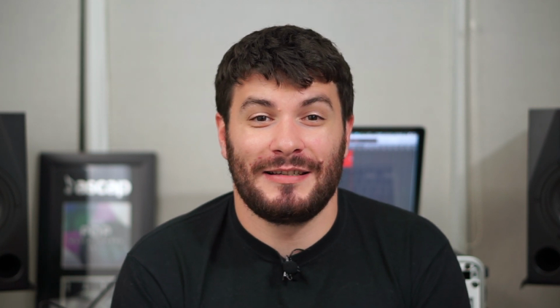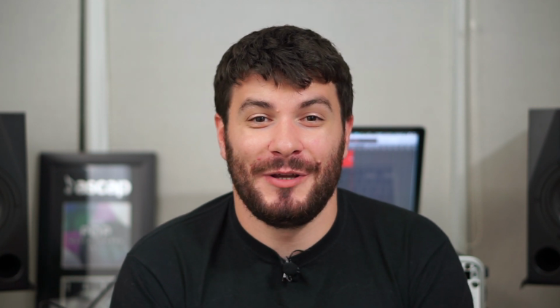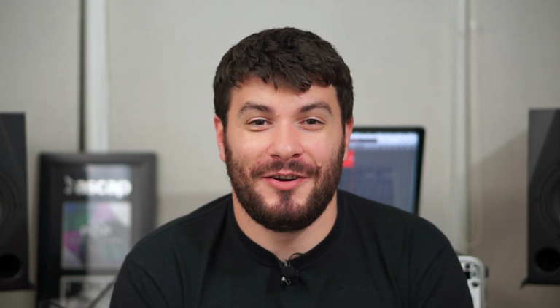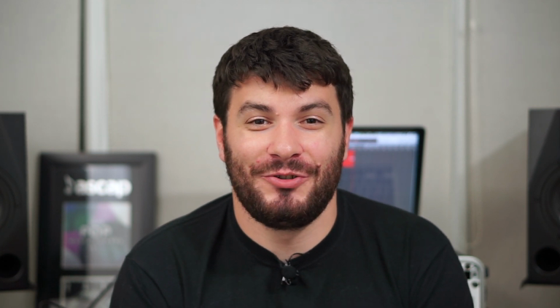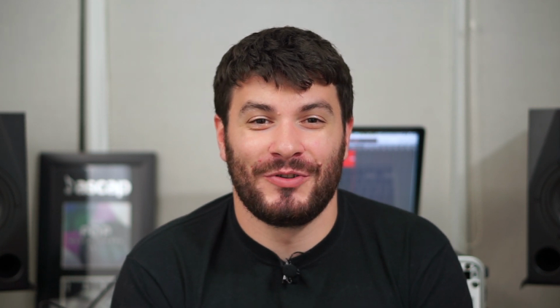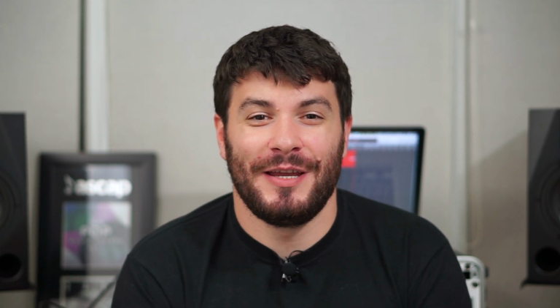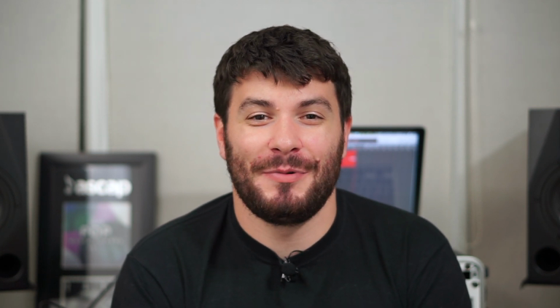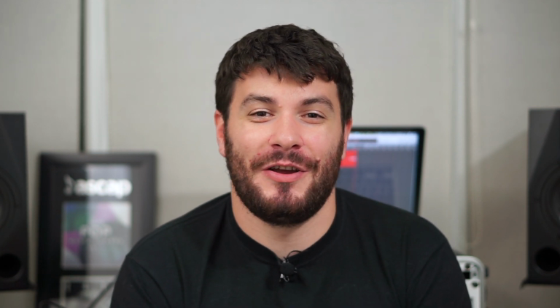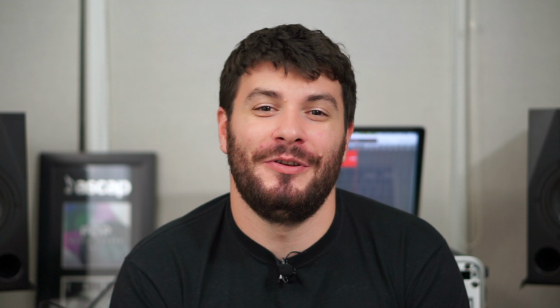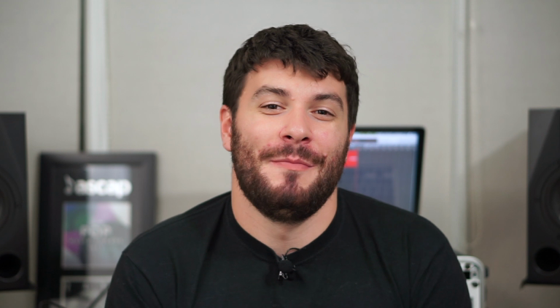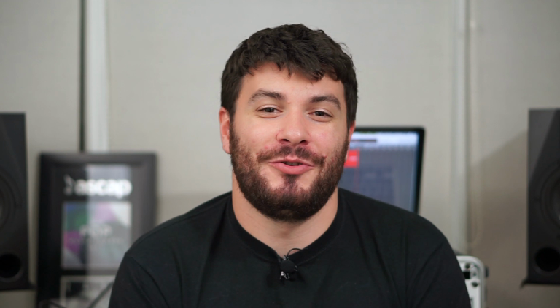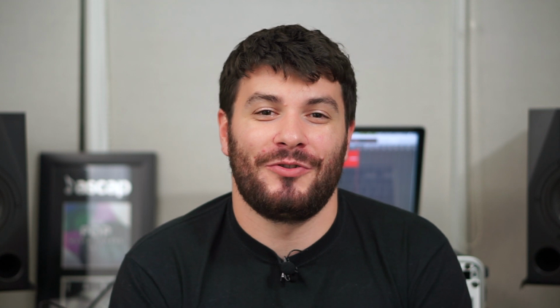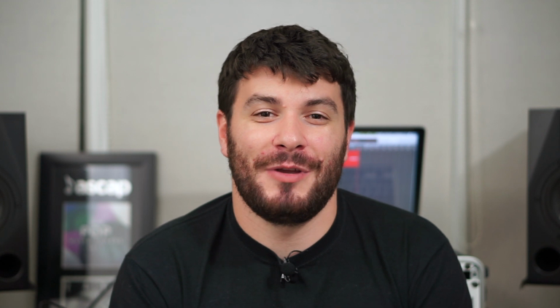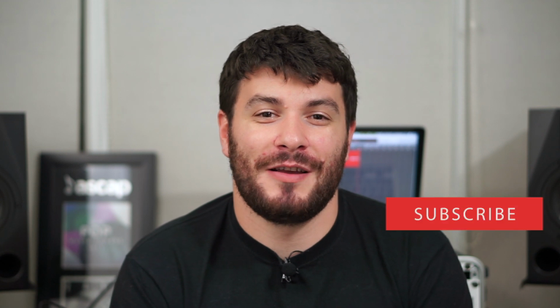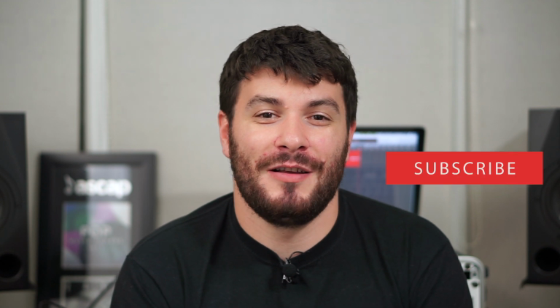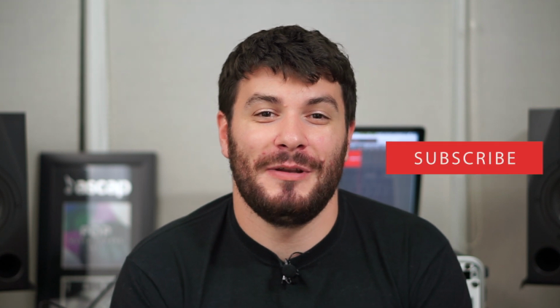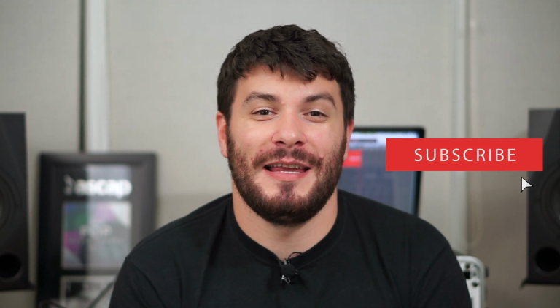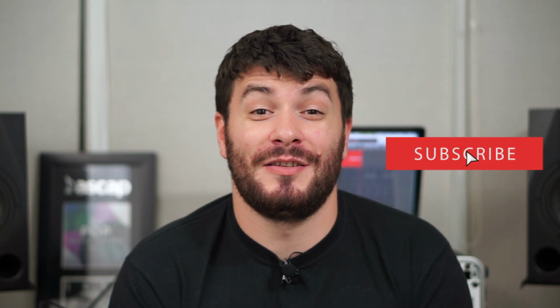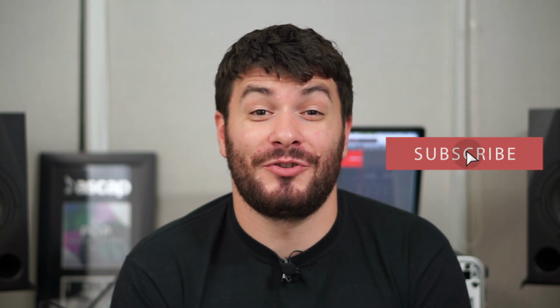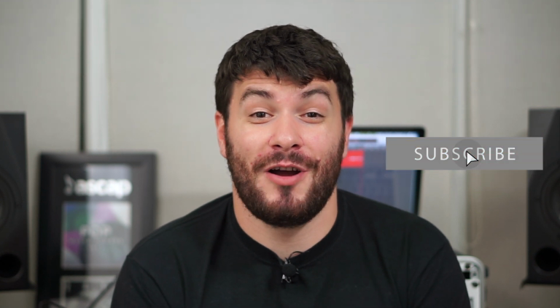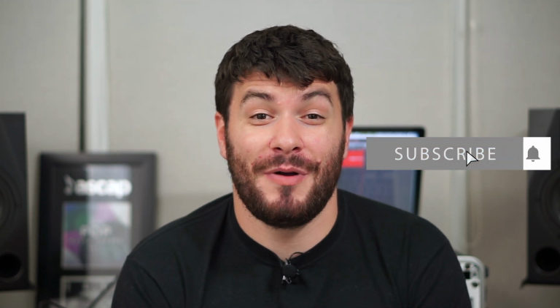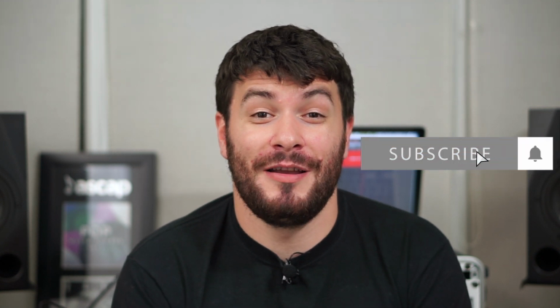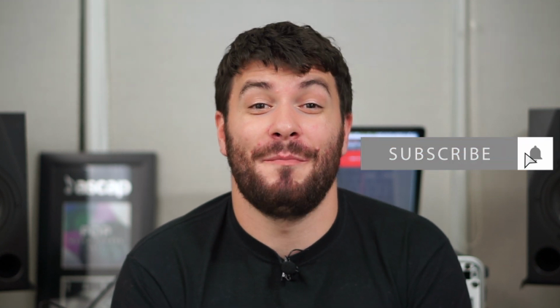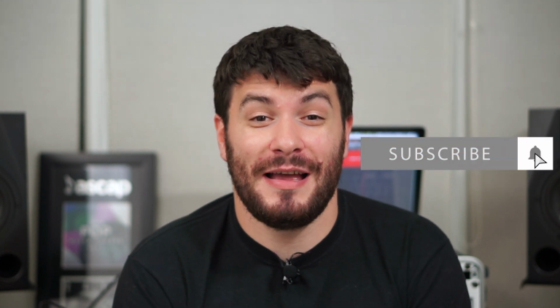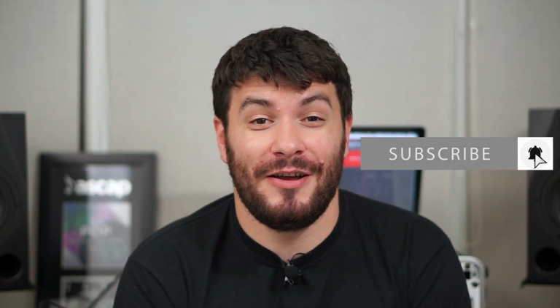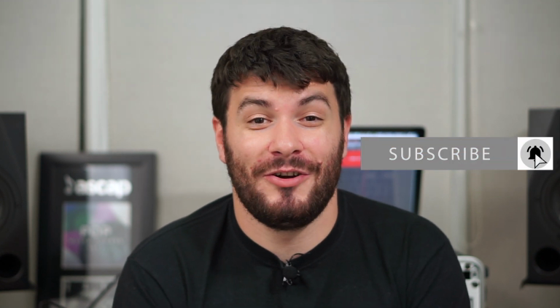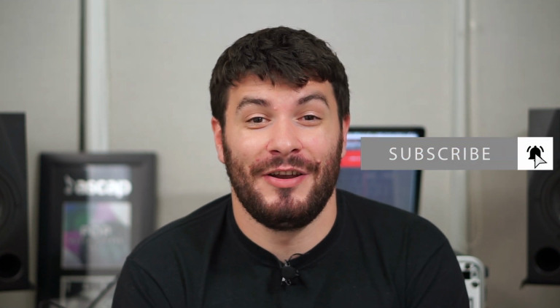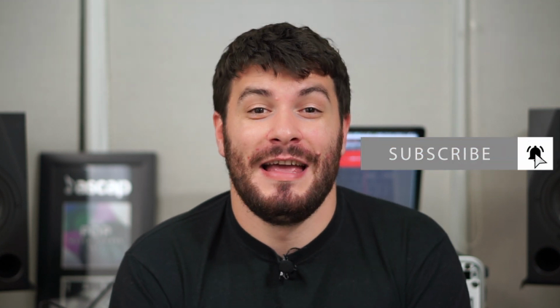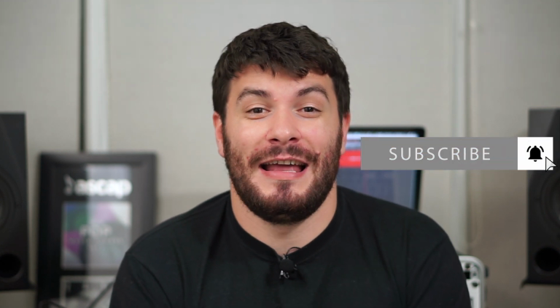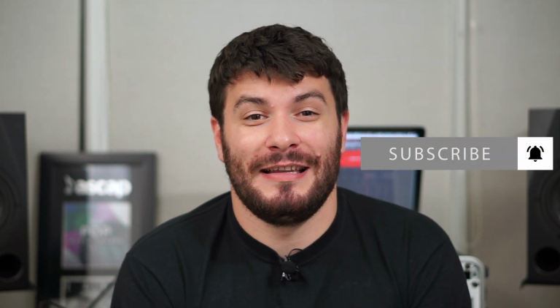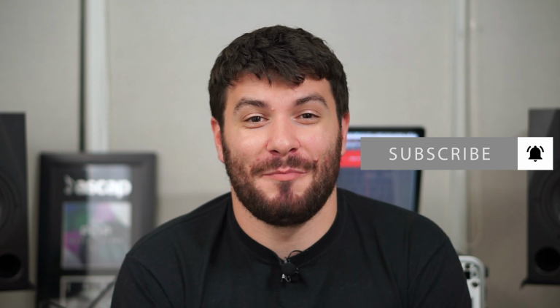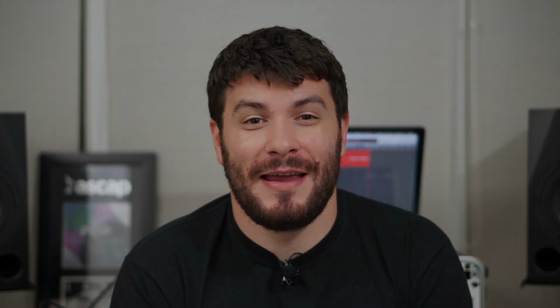This is going to be a nice short and sweet episode. Make sure to grab your guitars, please hit the subscribe button and the bell icon, and let's get playing.